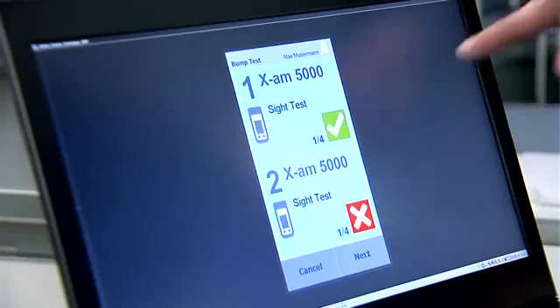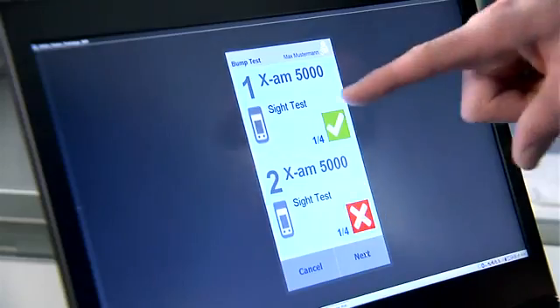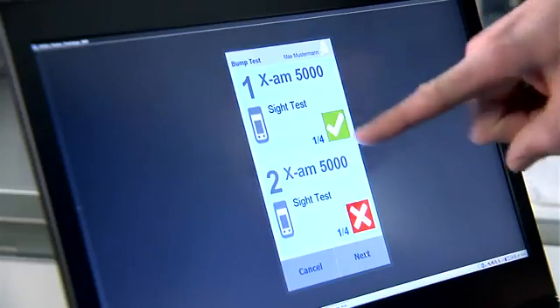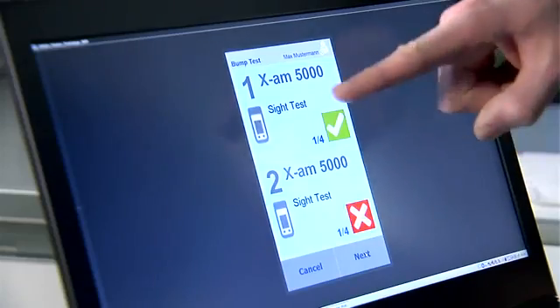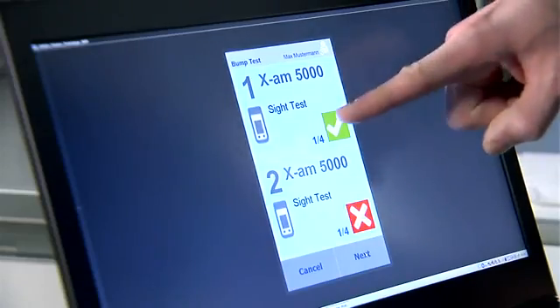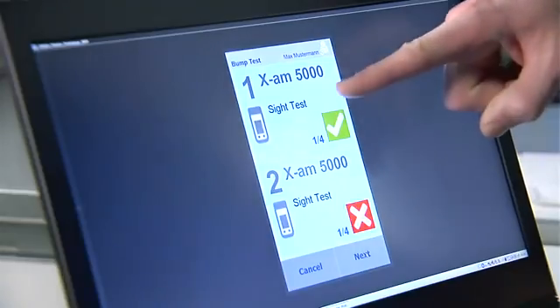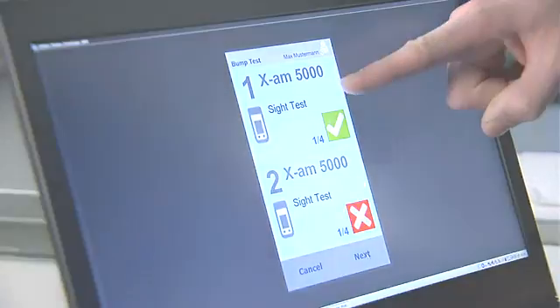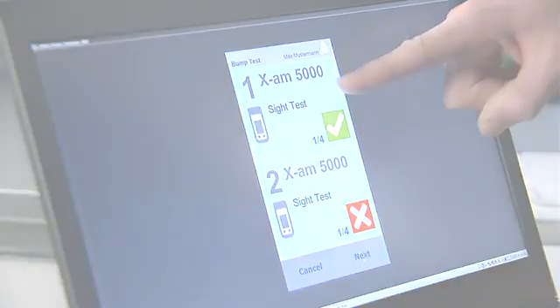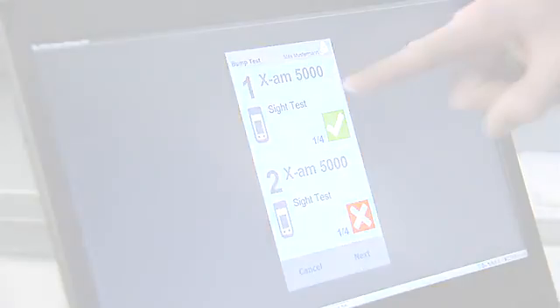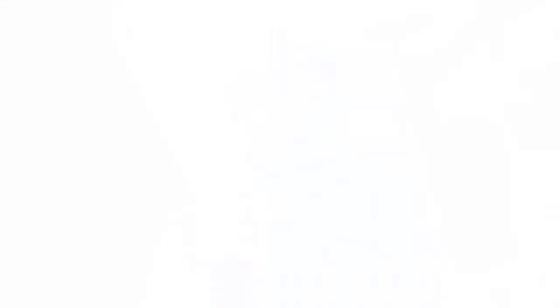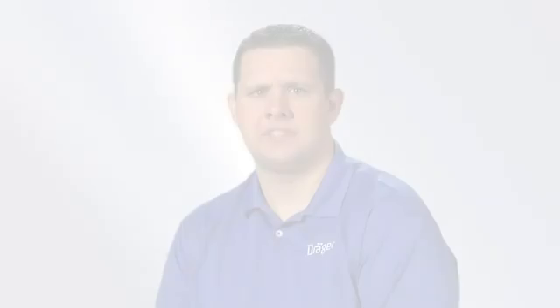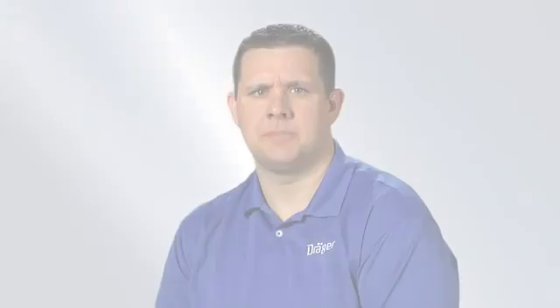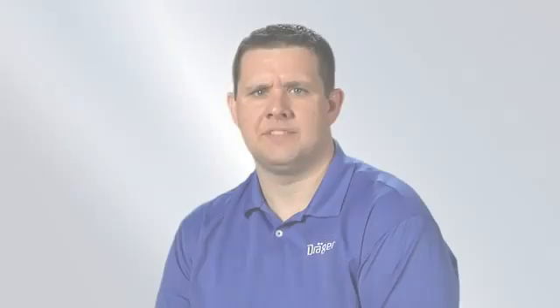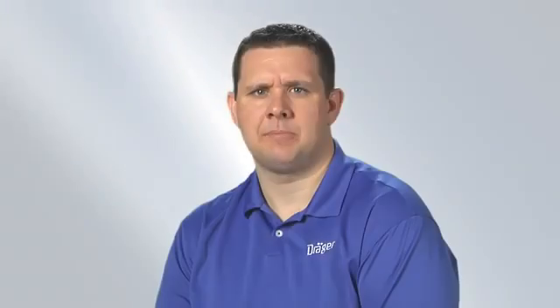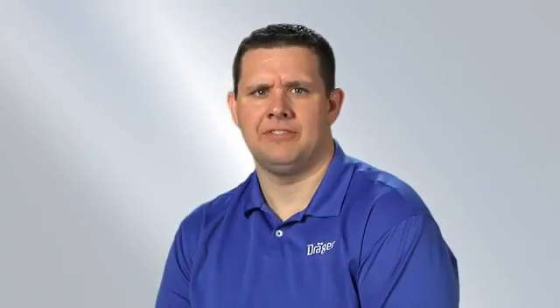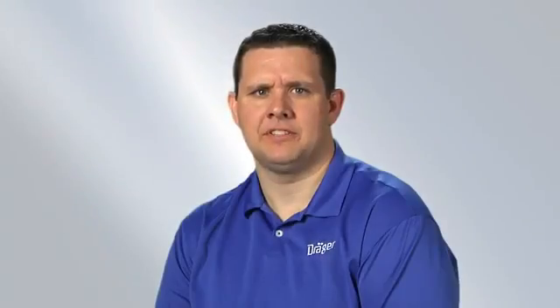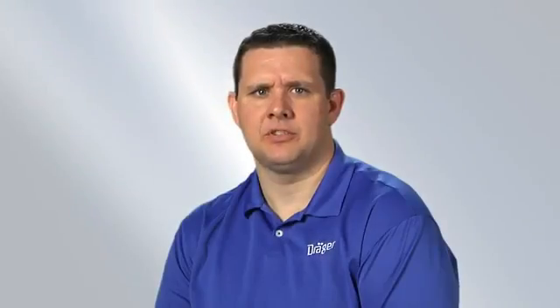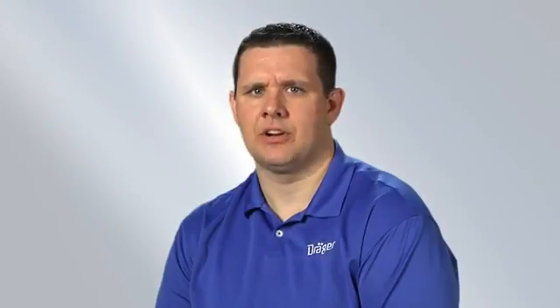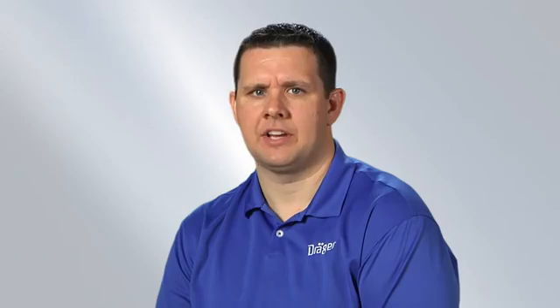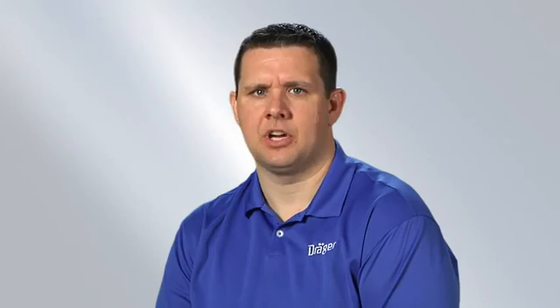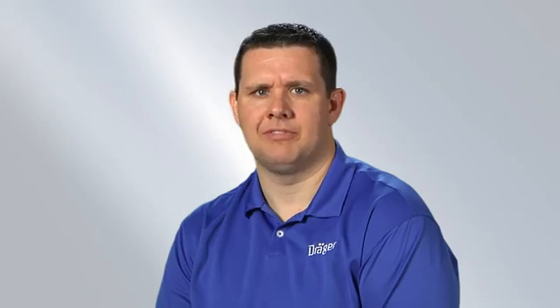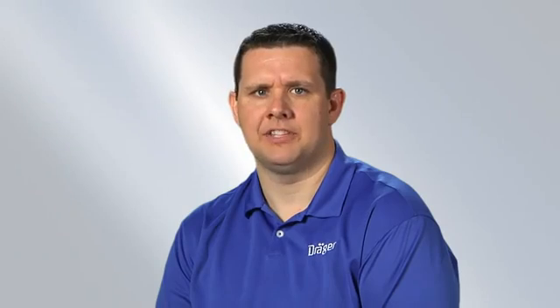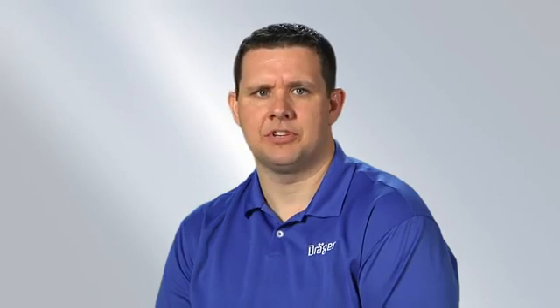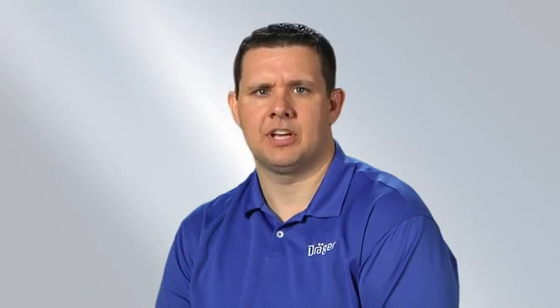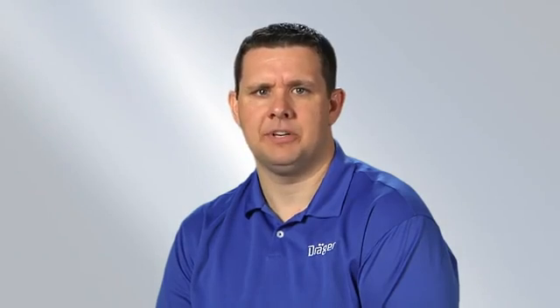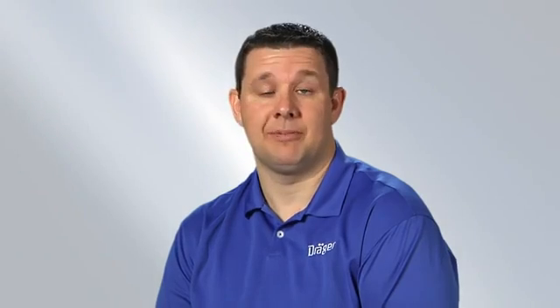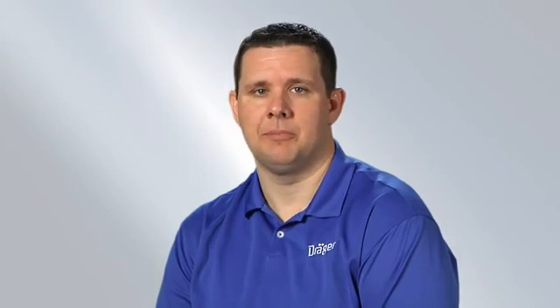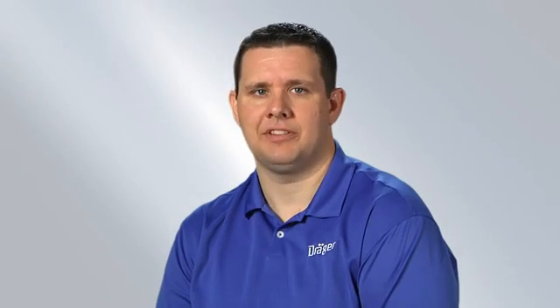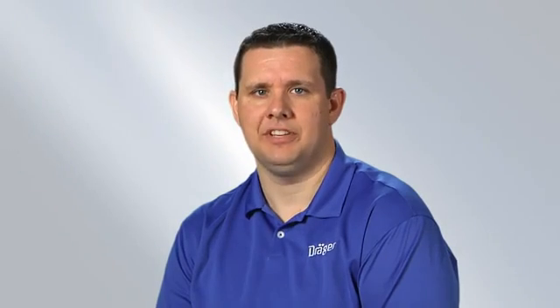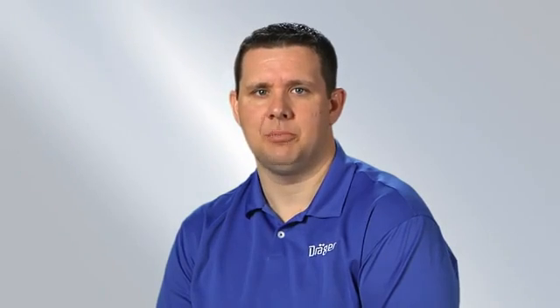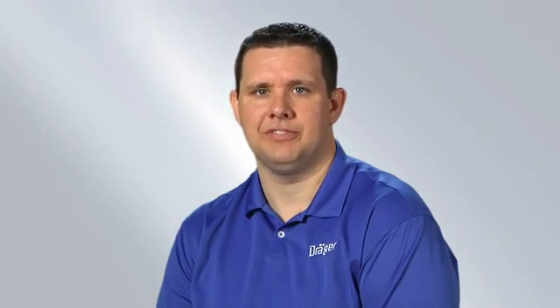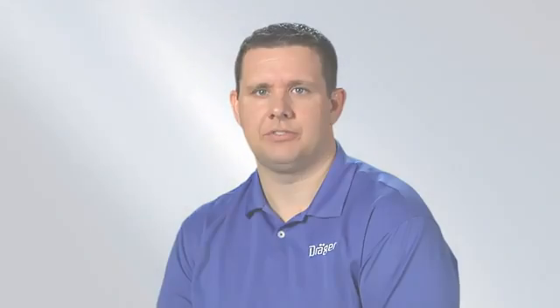Learn more about the functions, developments, and specific benefits the Draeger xDoc provides for your company from our monthly video previews.